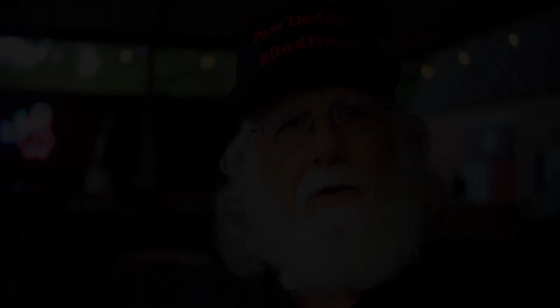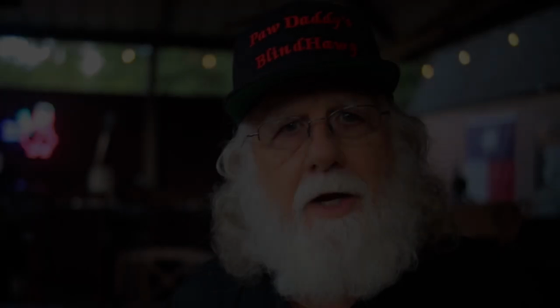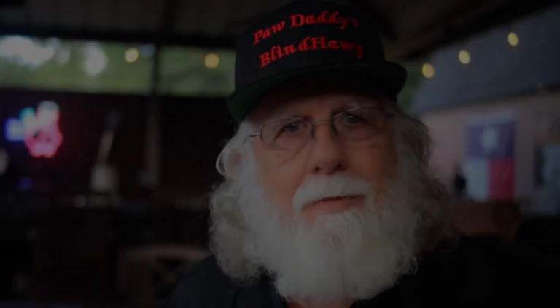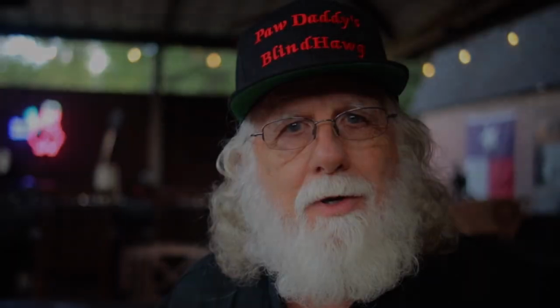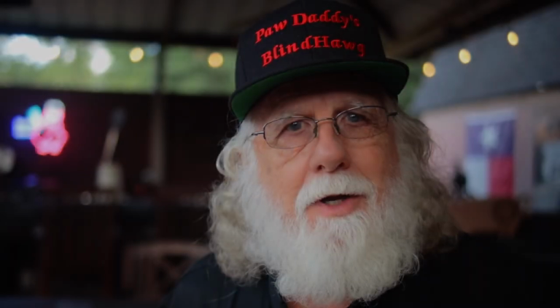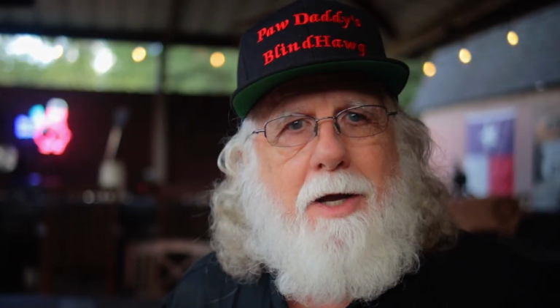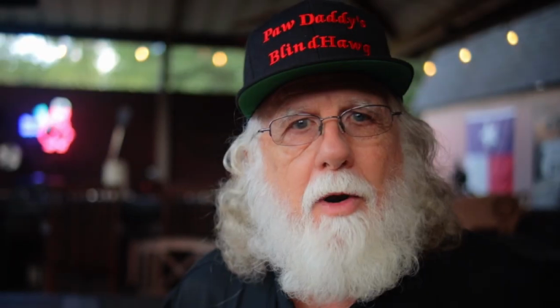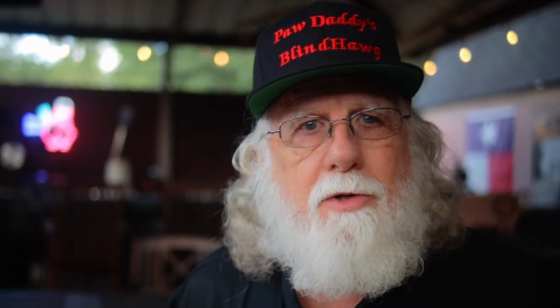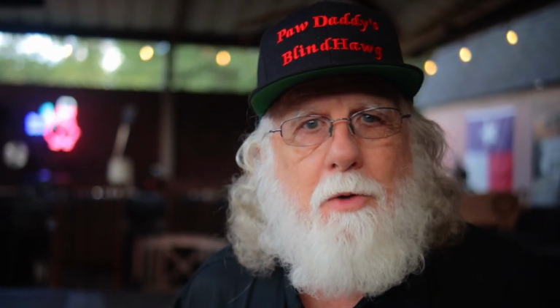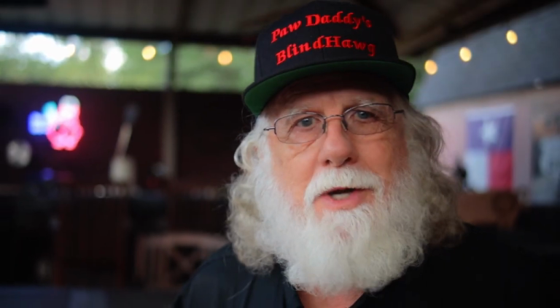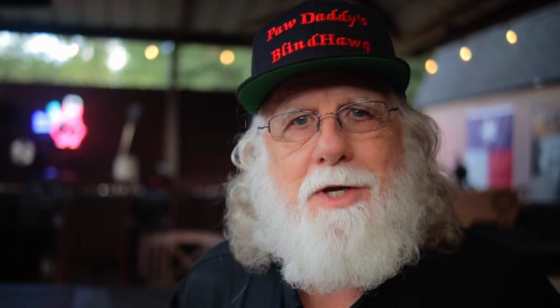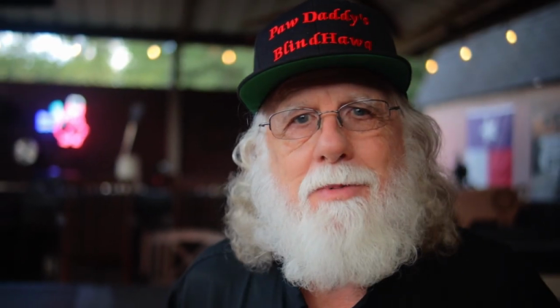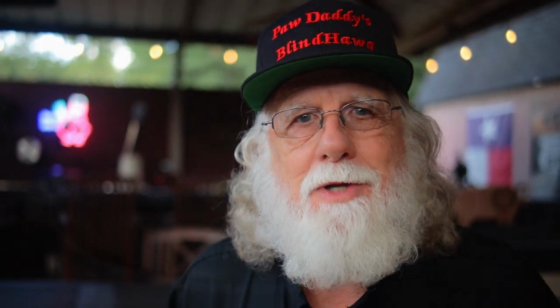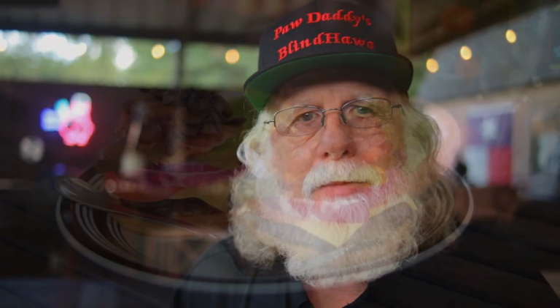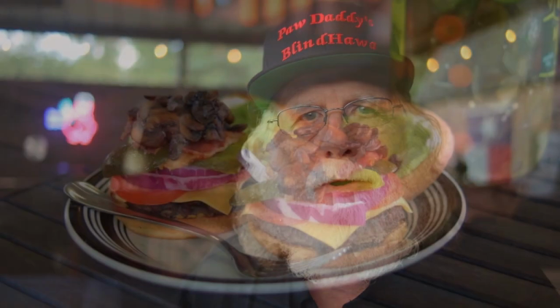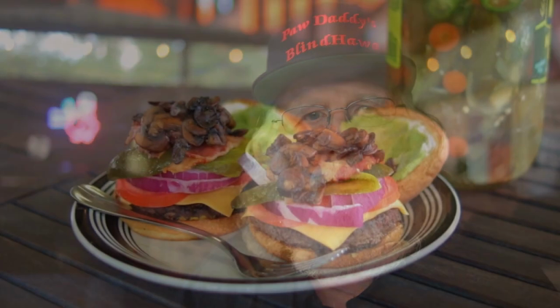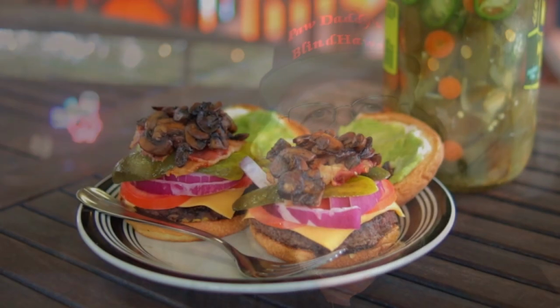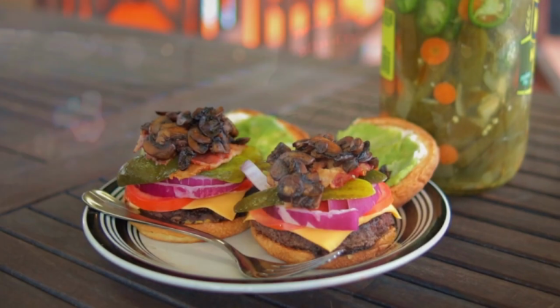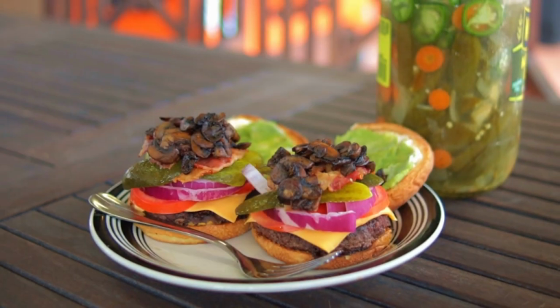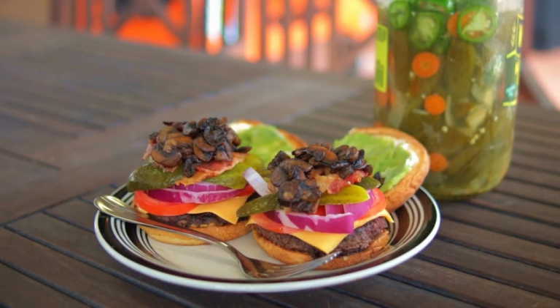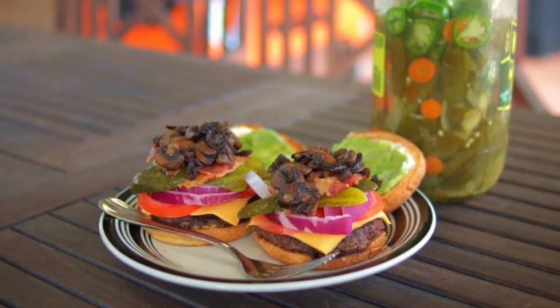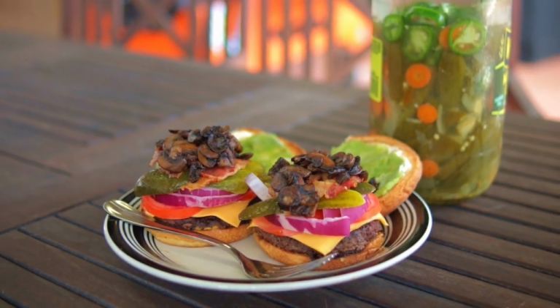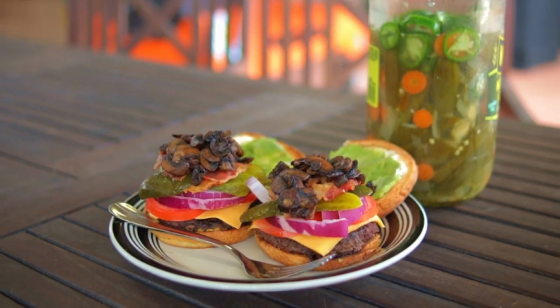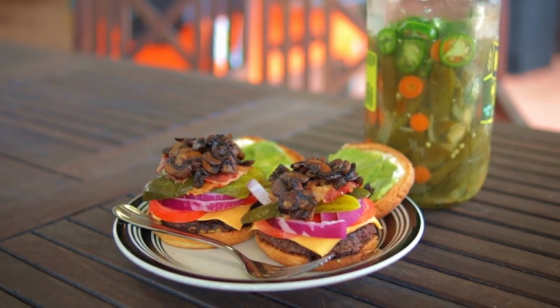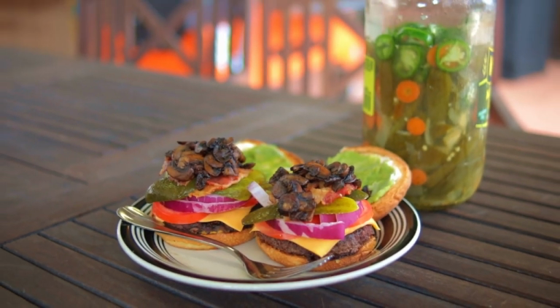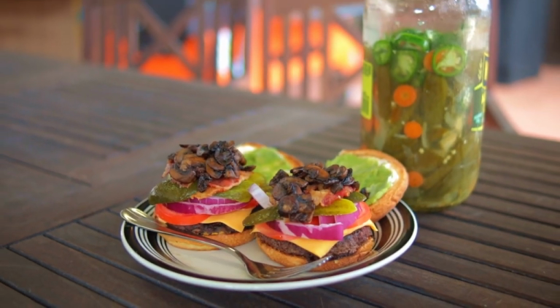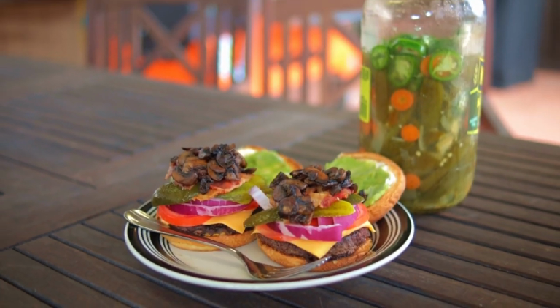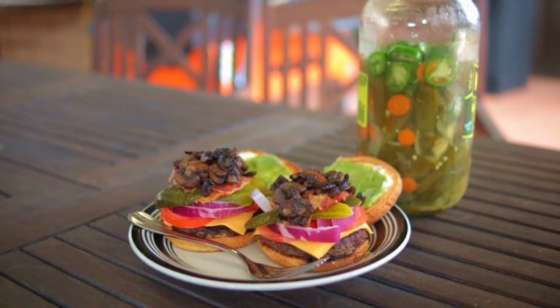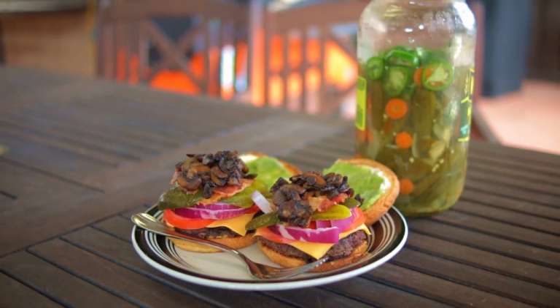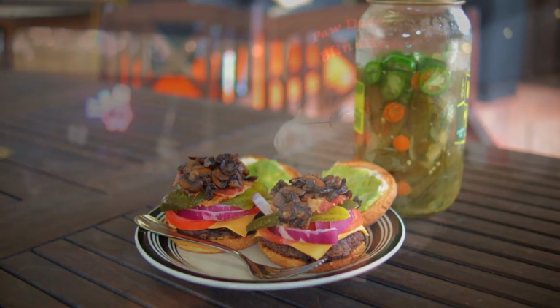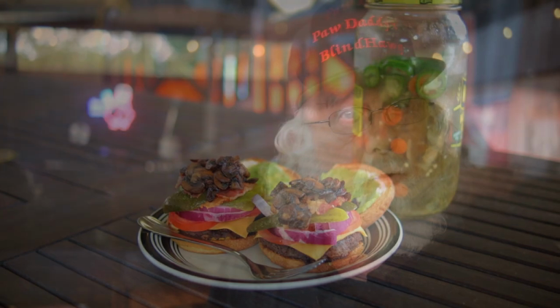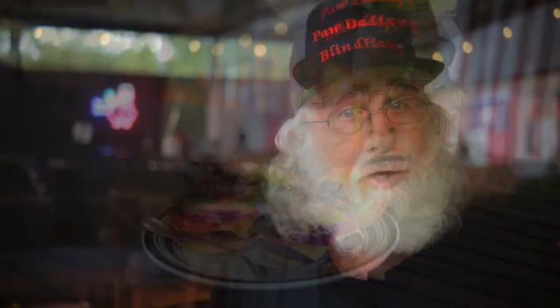Today I'm cooking hamburgers on my tabletop grill. I'll show you how I do it — it works for me.